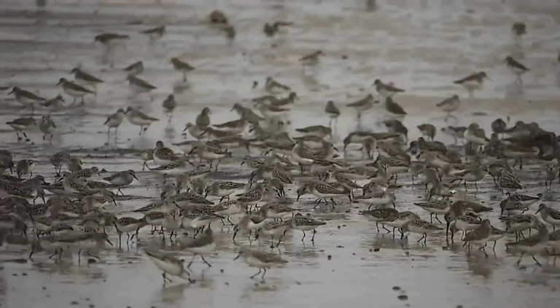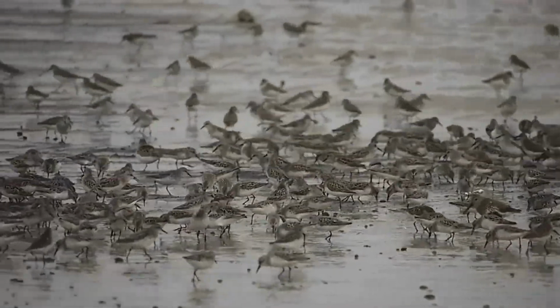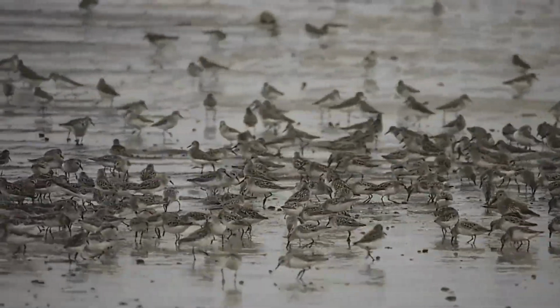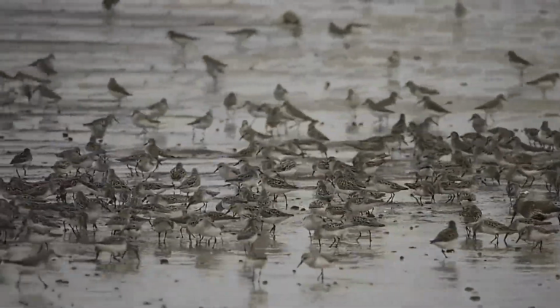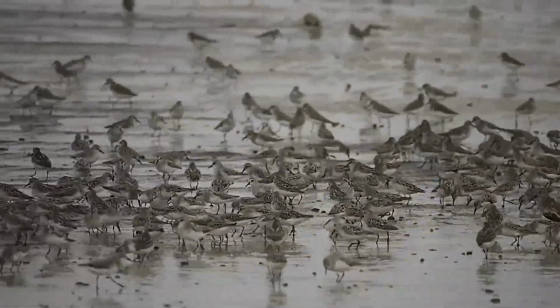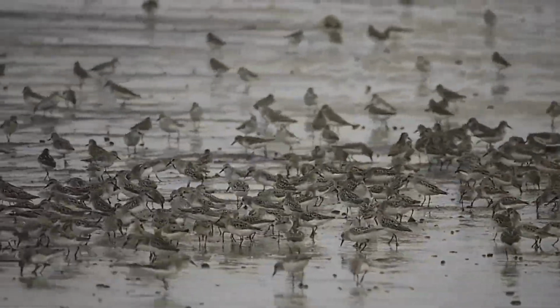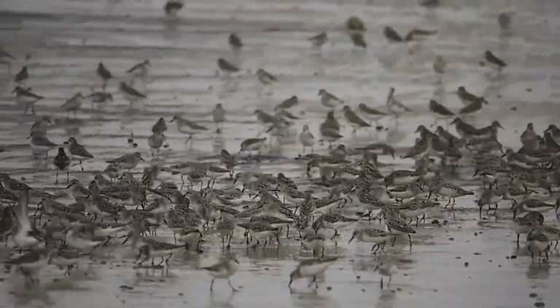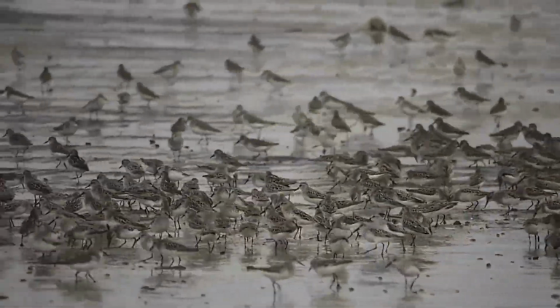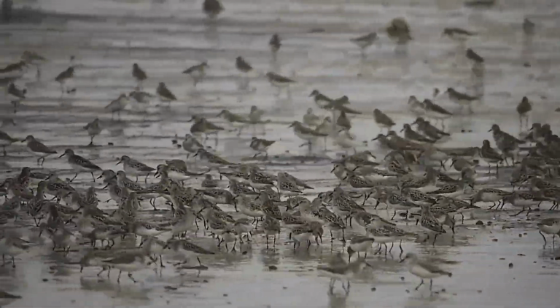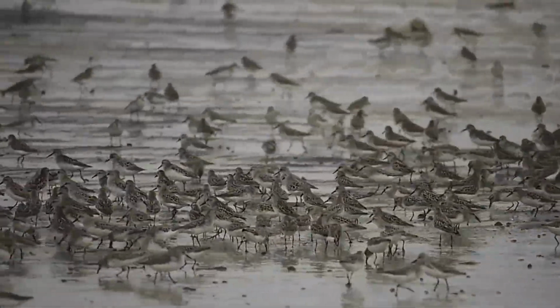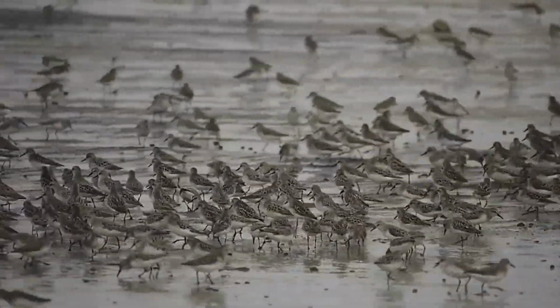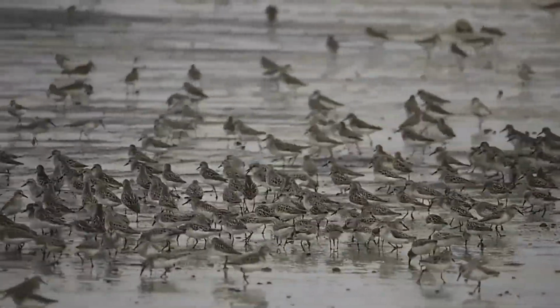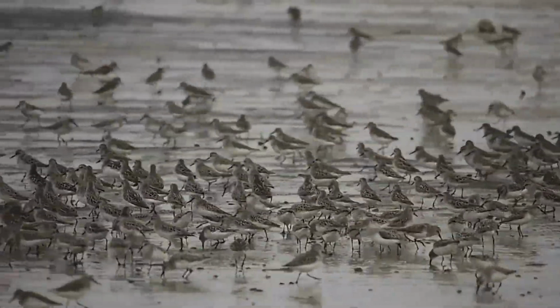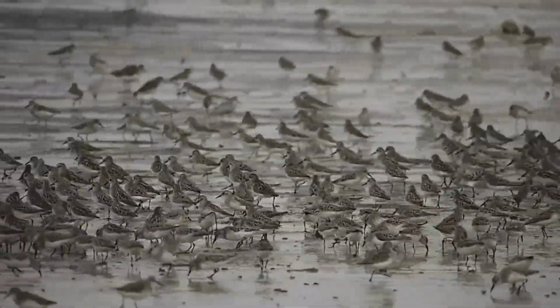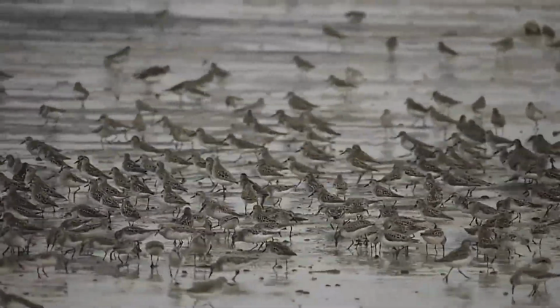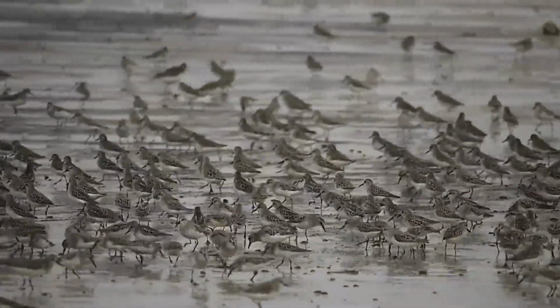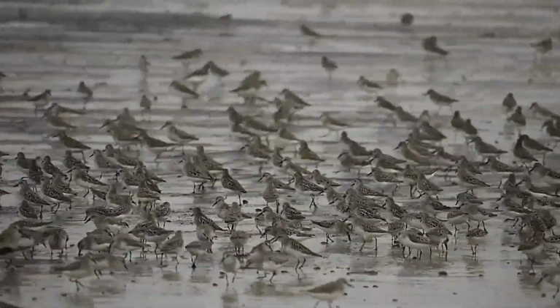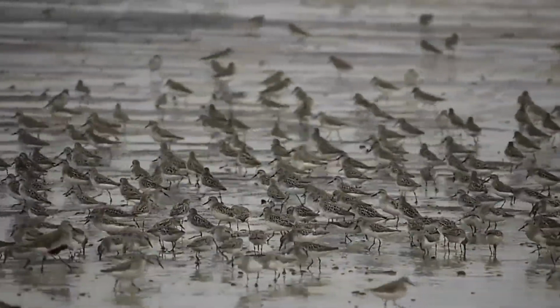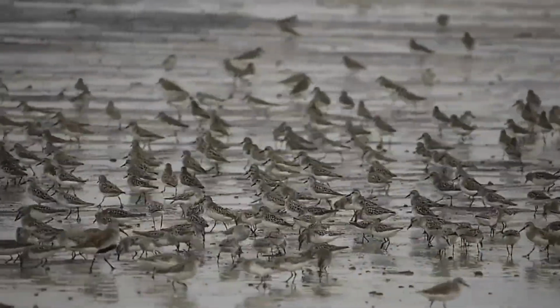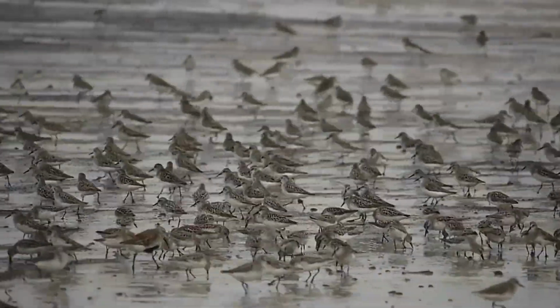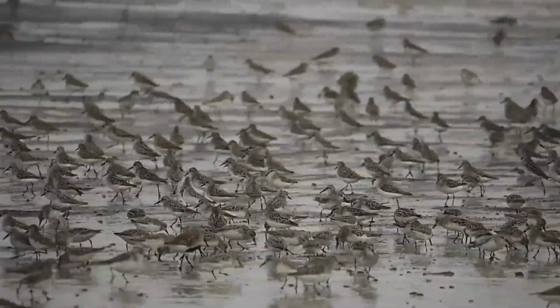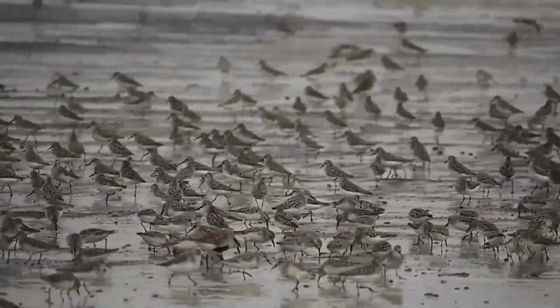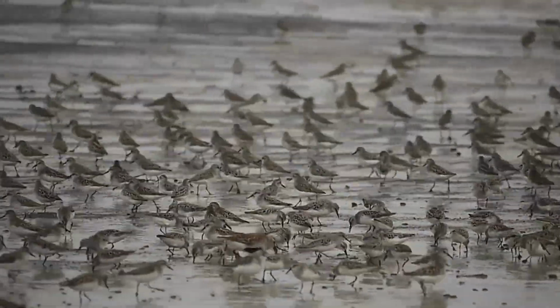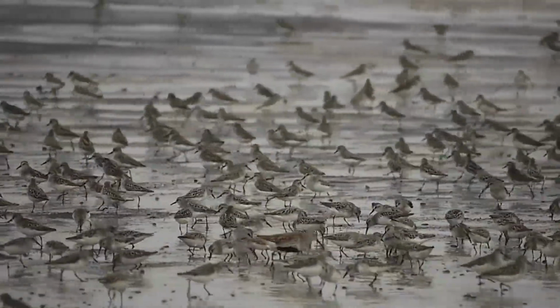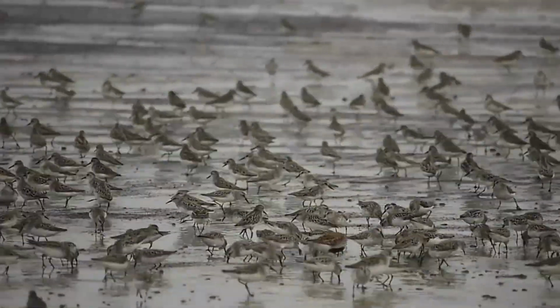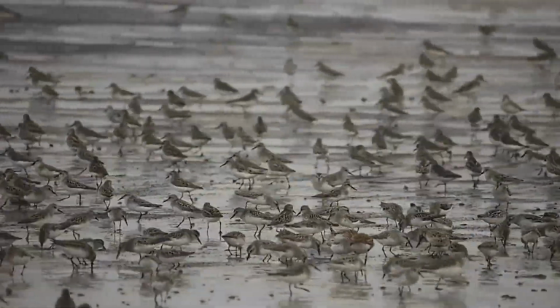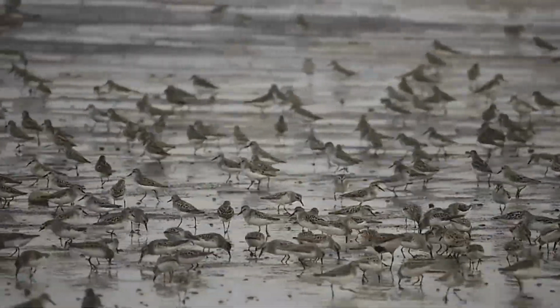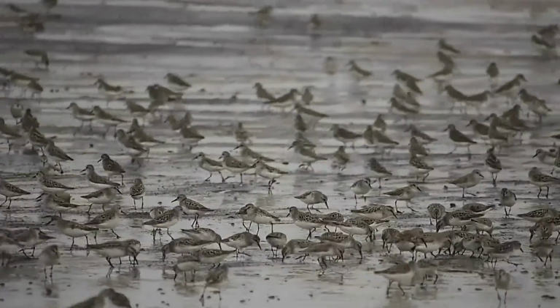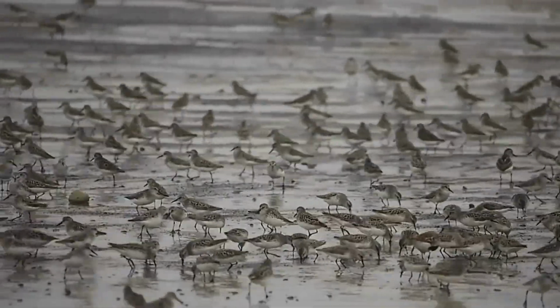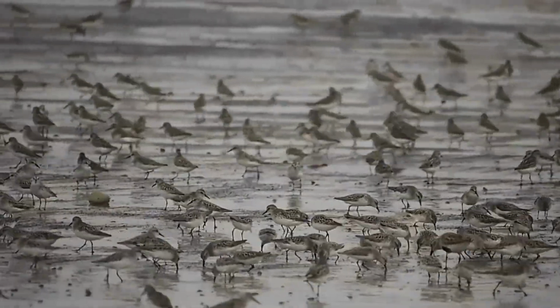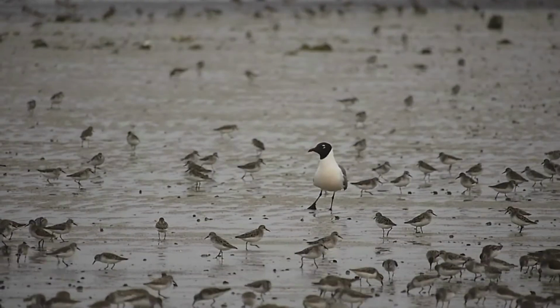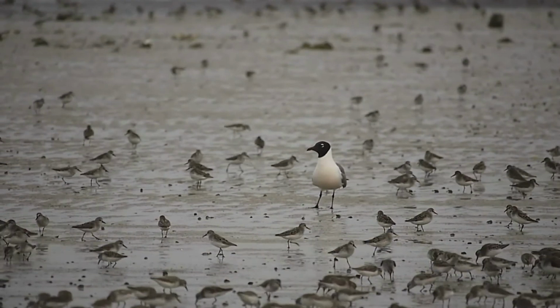The time has come for the horseshoe crab, a species older than the long-gone dinosaurs, to breed.